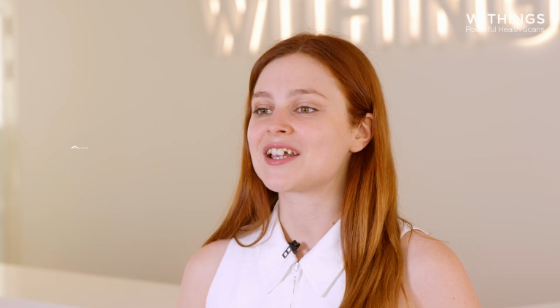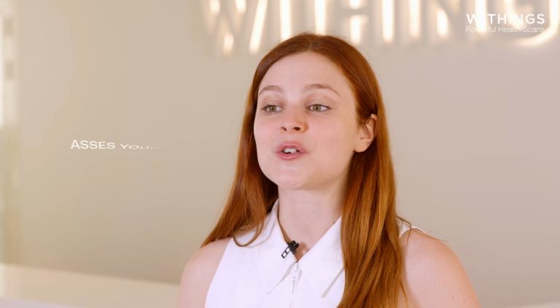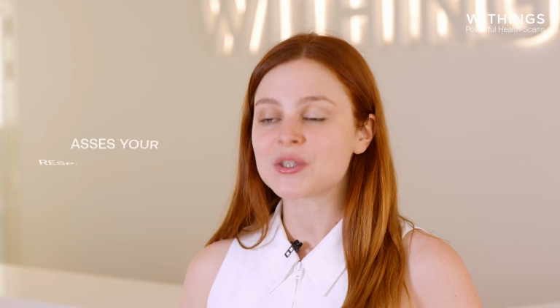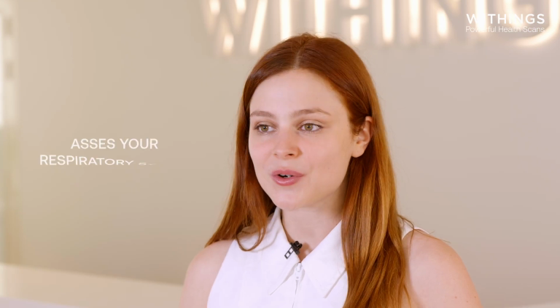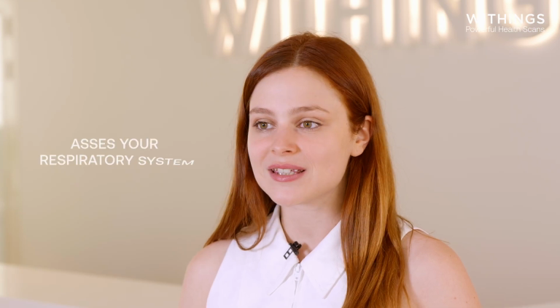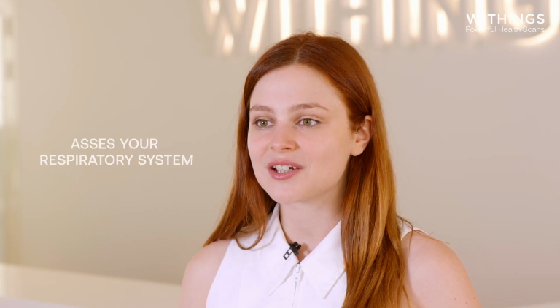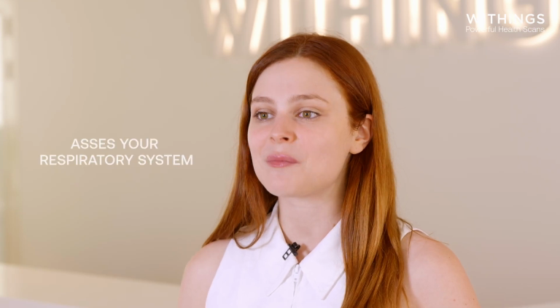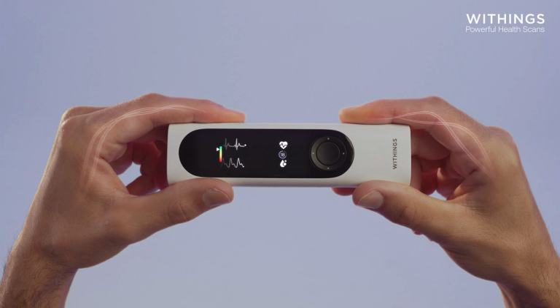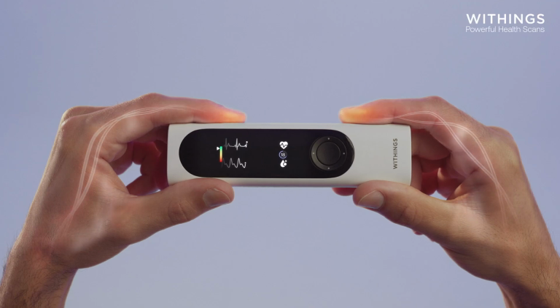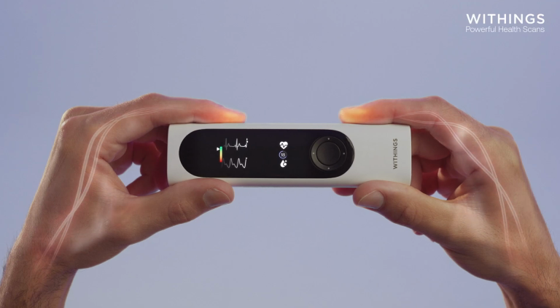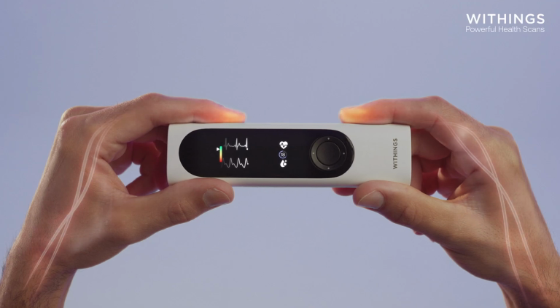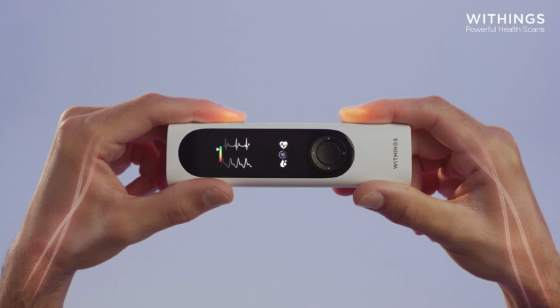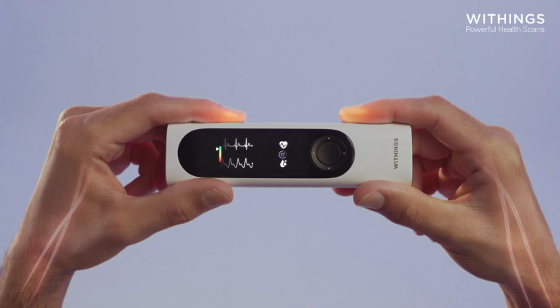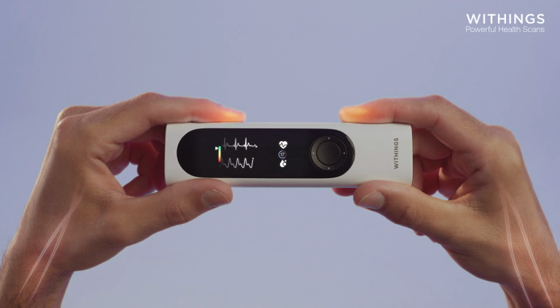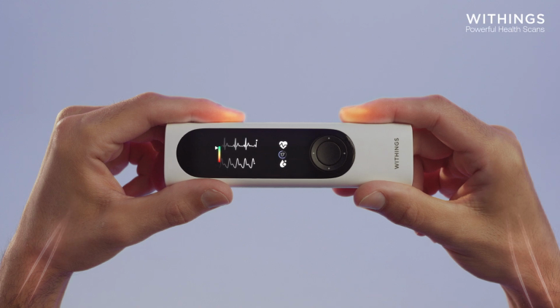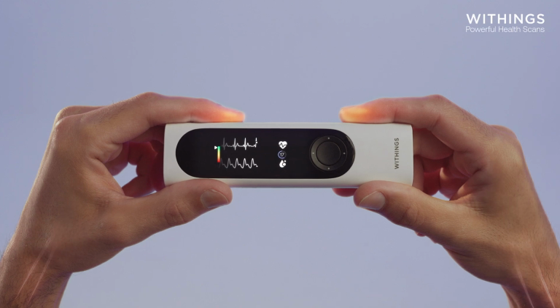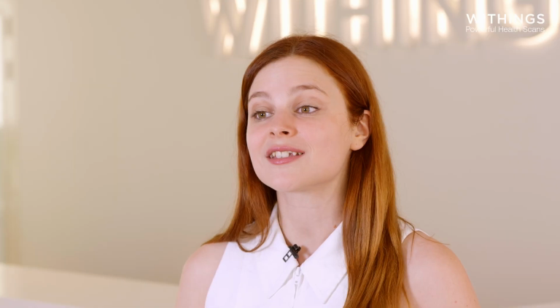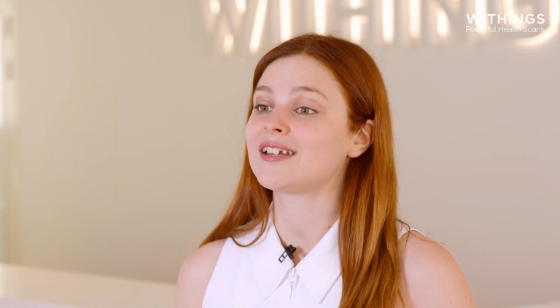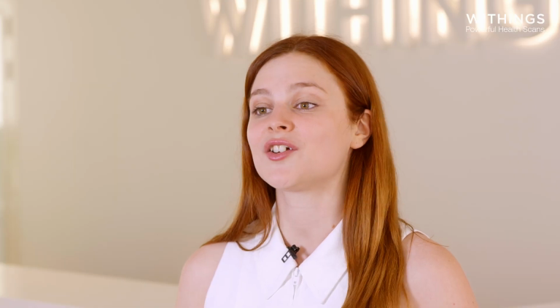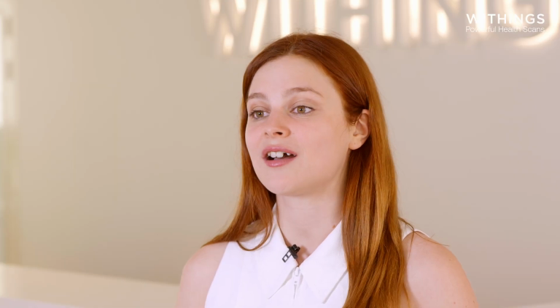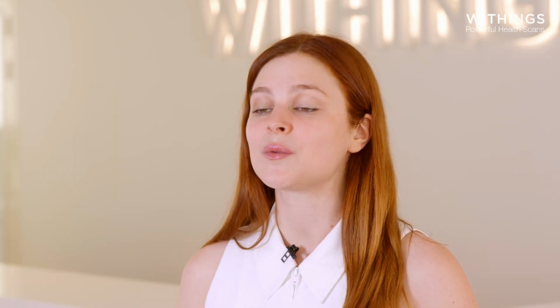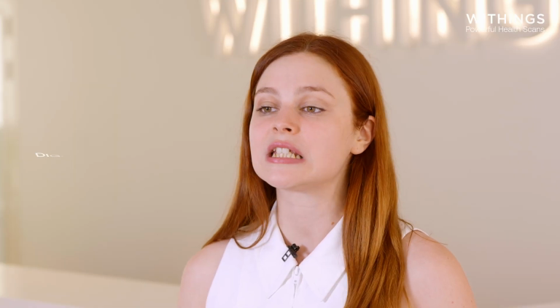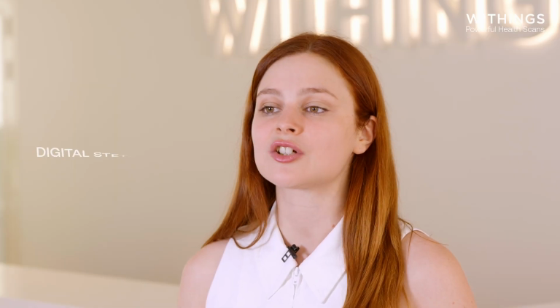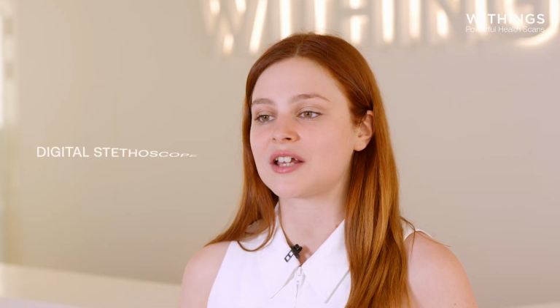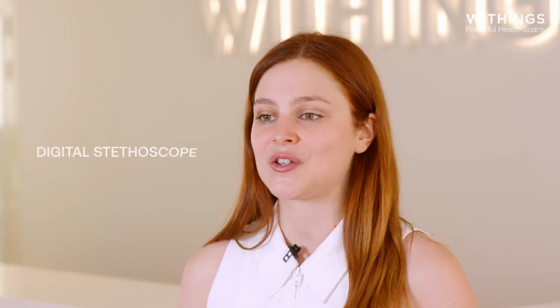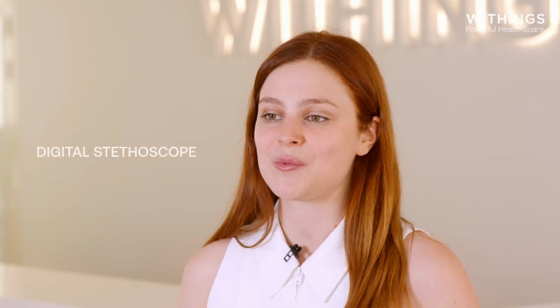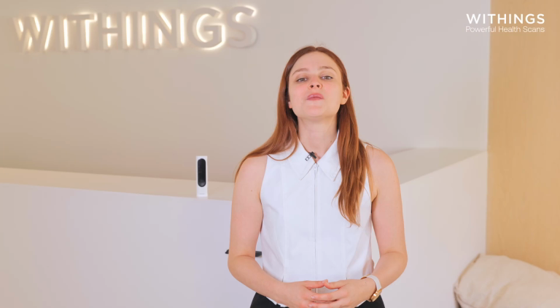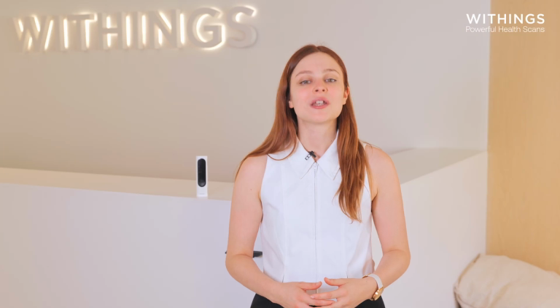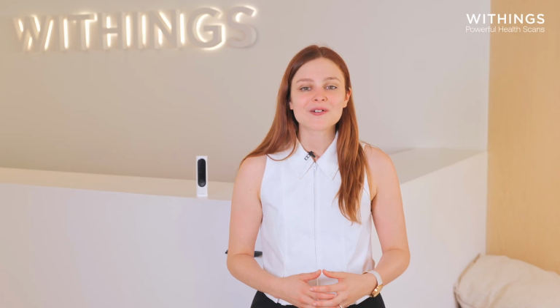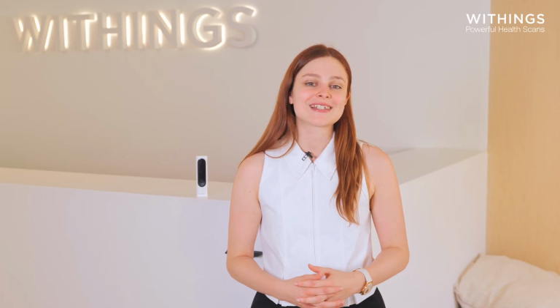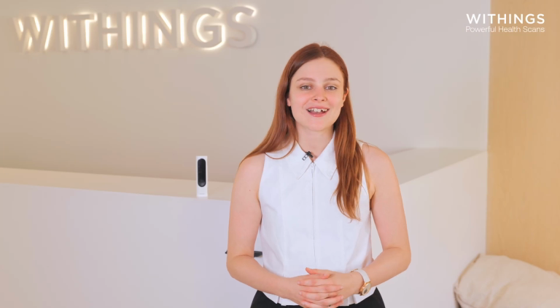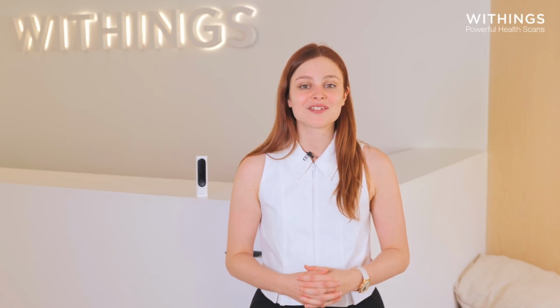Assess your respiratory system by measuring oxygen saturation and auscultating your lungs with the digital stethoscope.